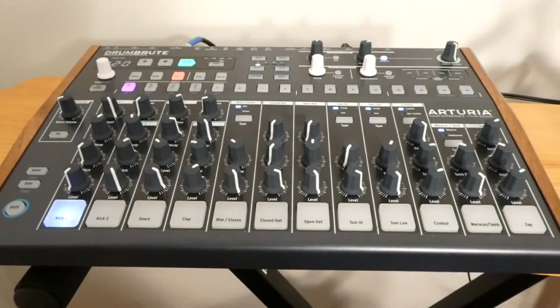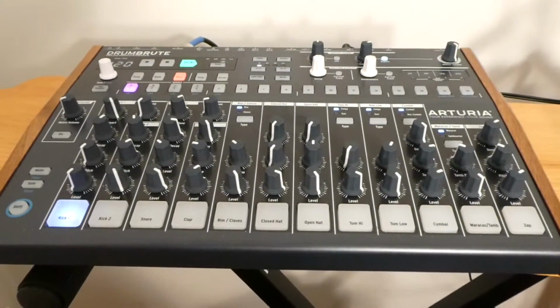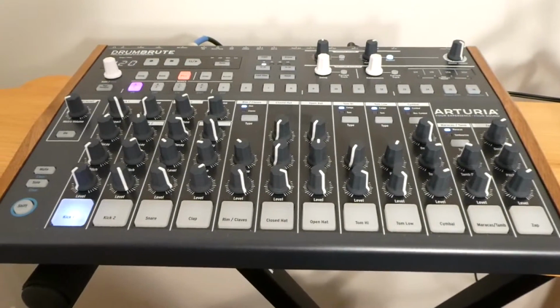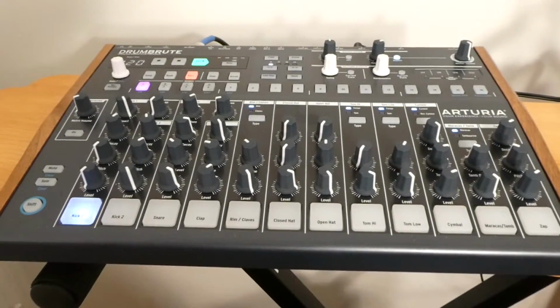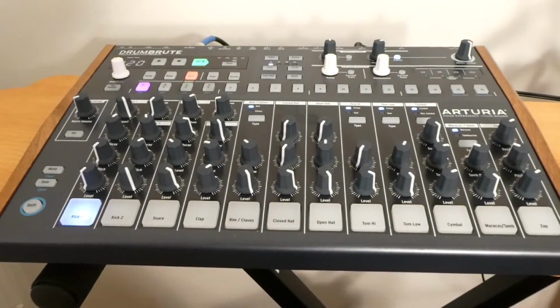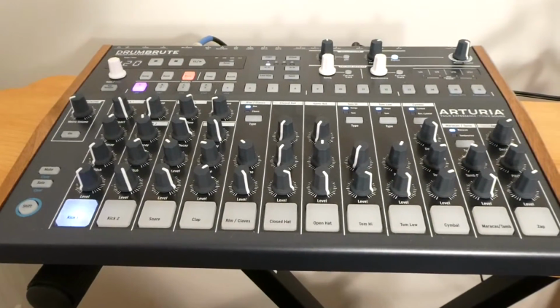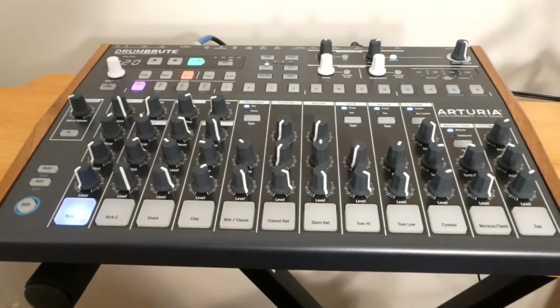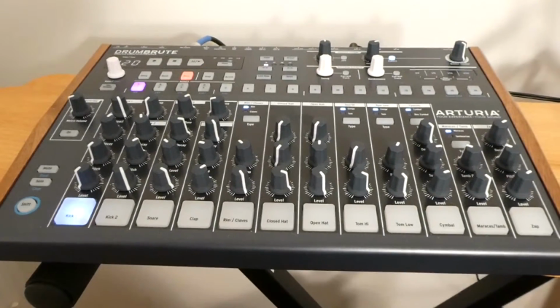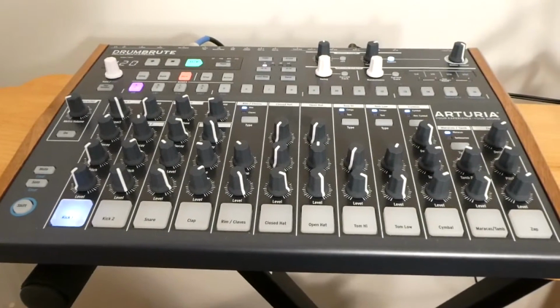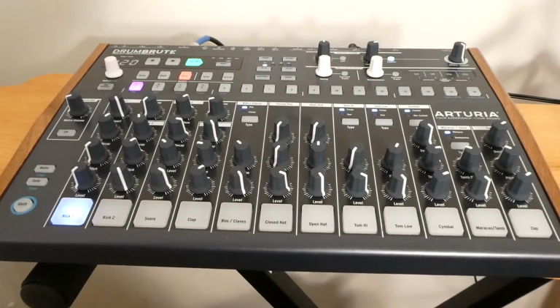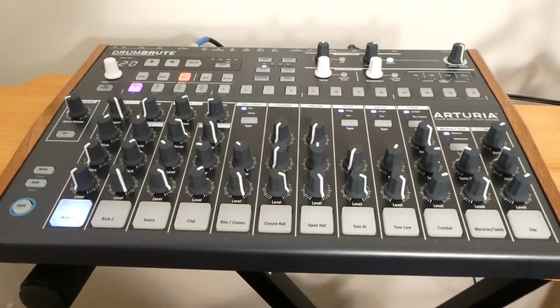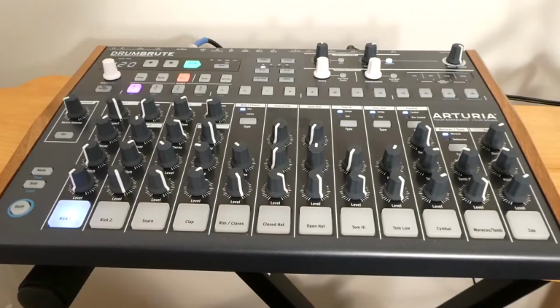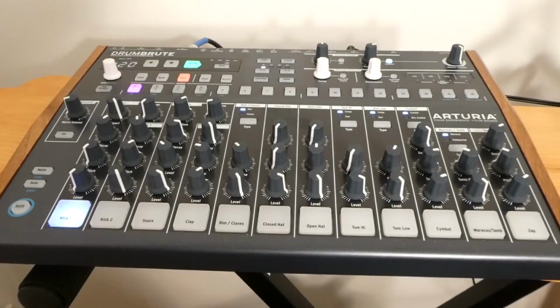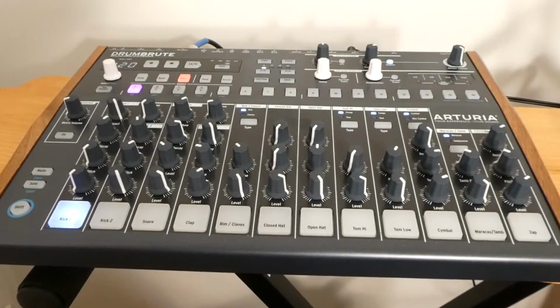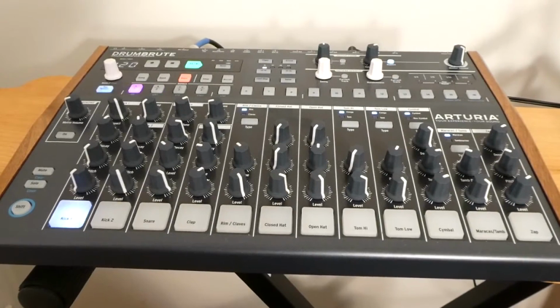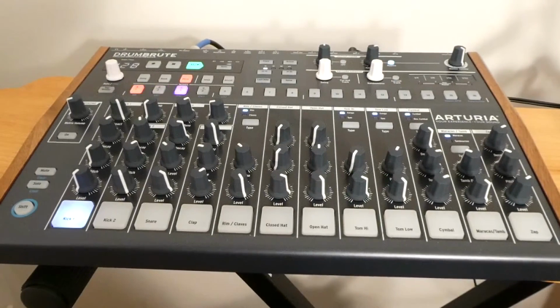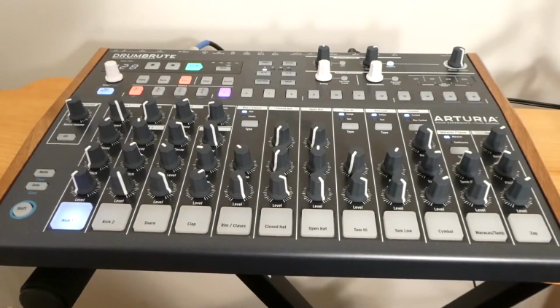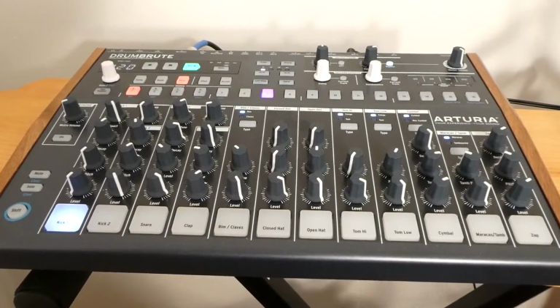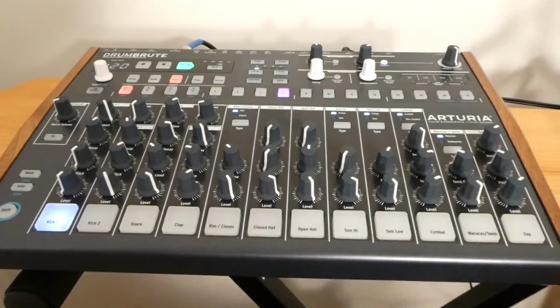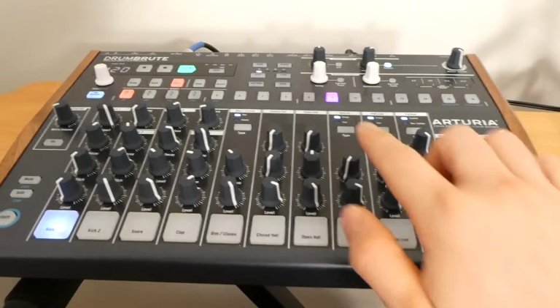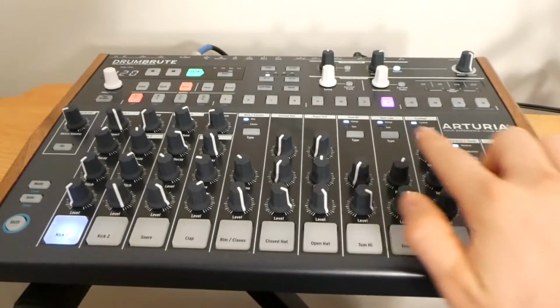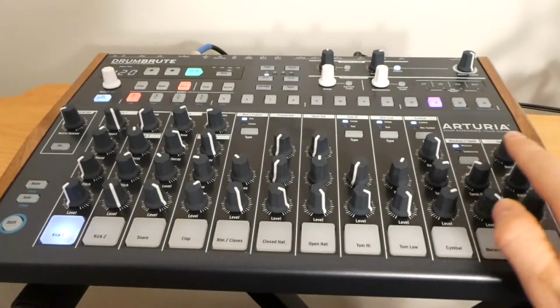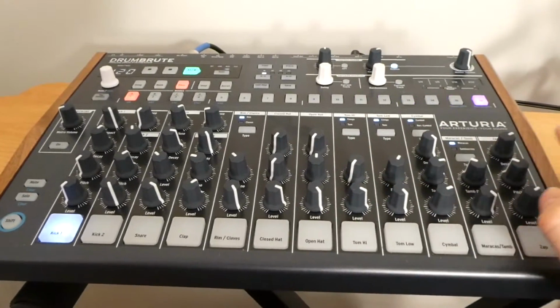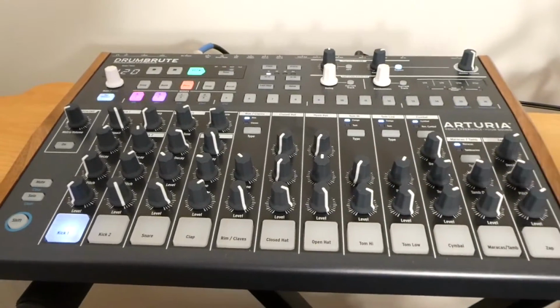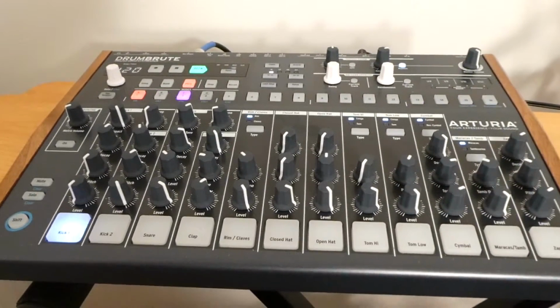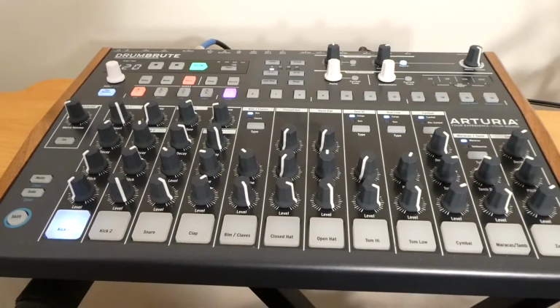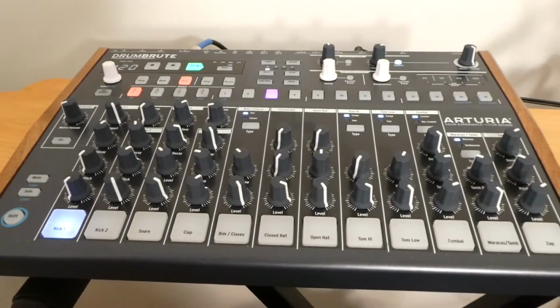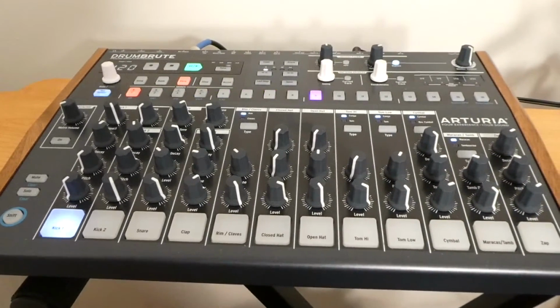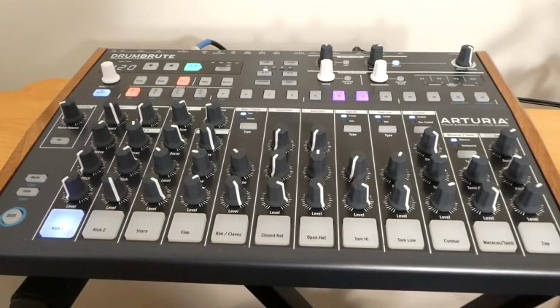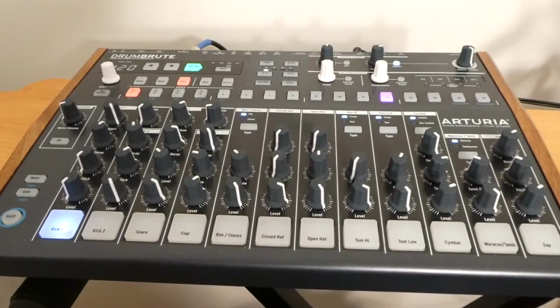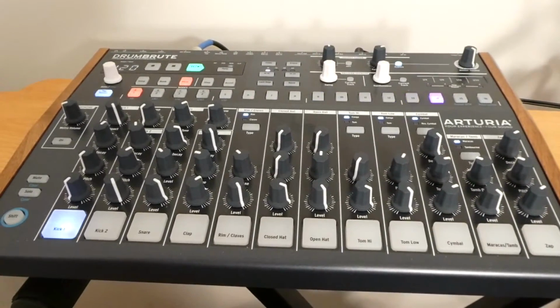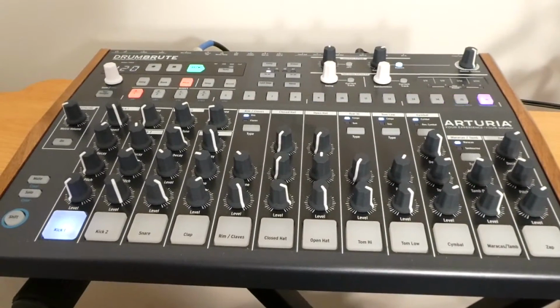Now when I press the space bar or play on Logic Pro it runs through the sequence. There we go.